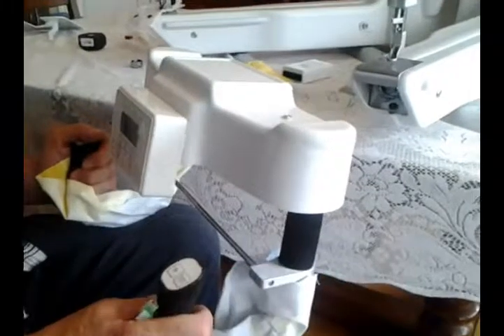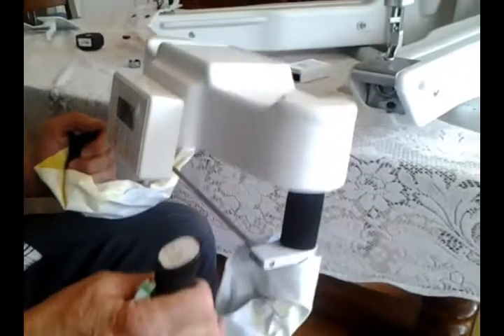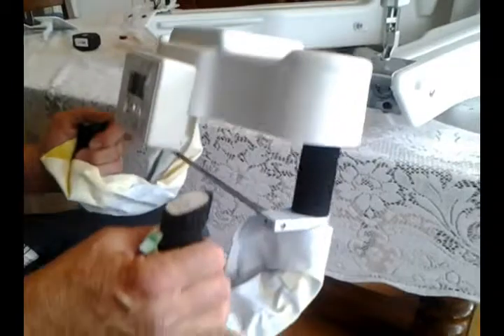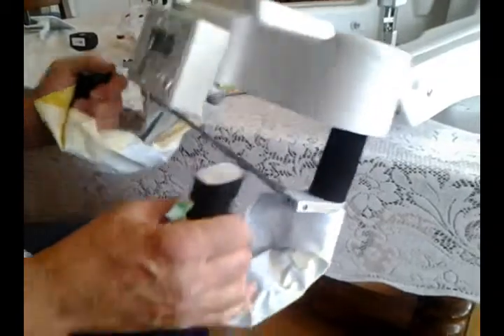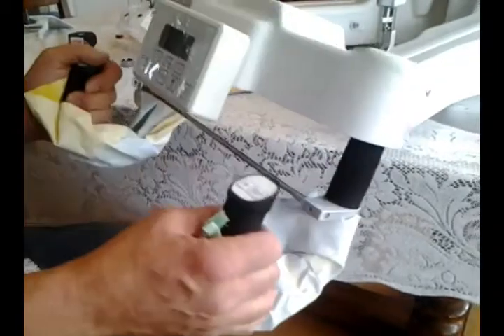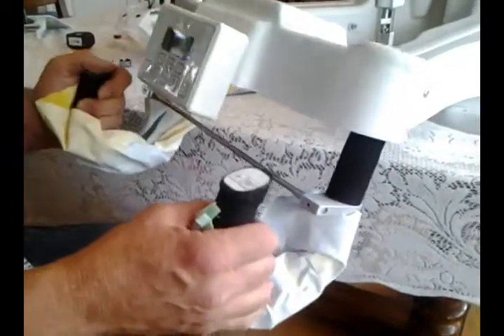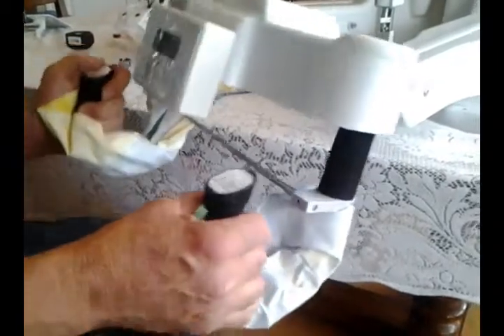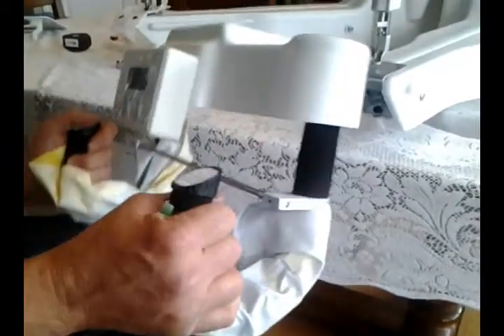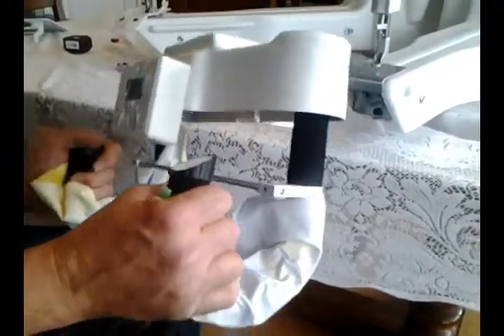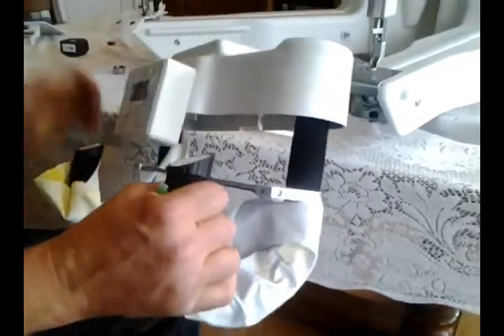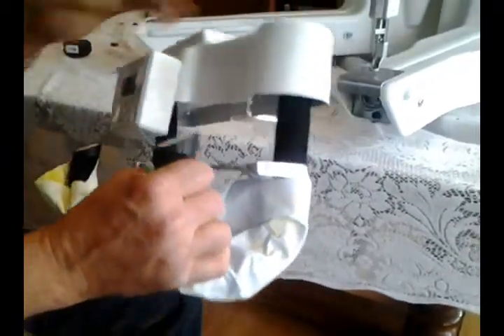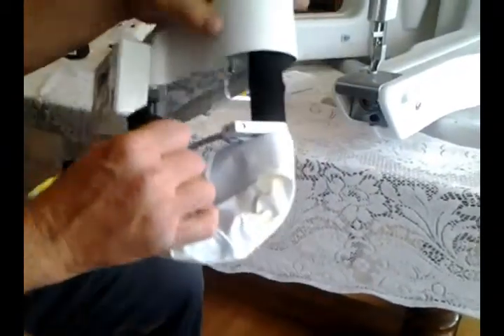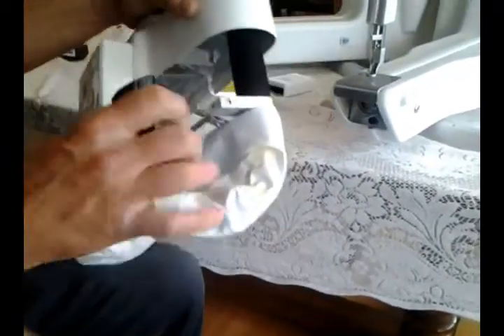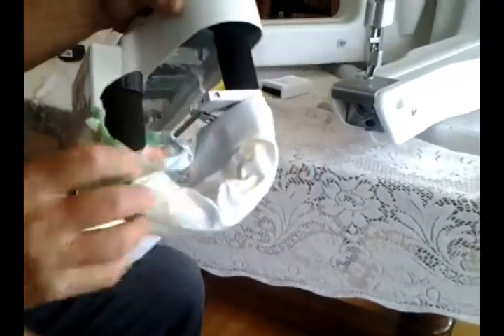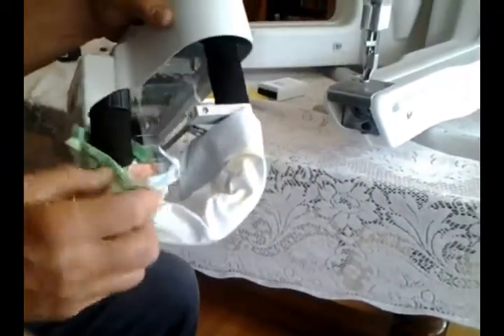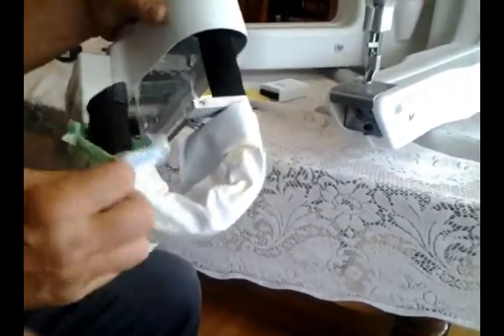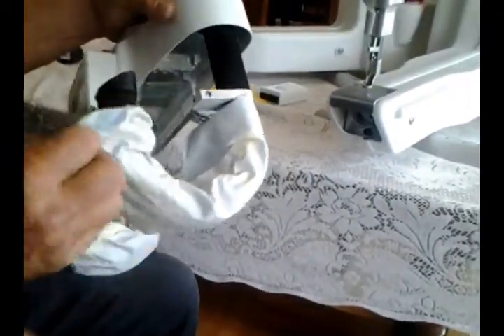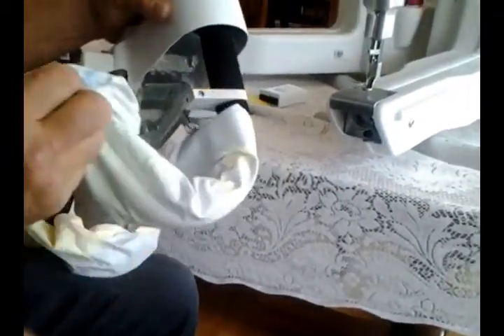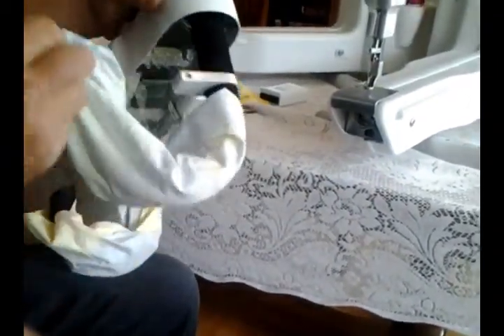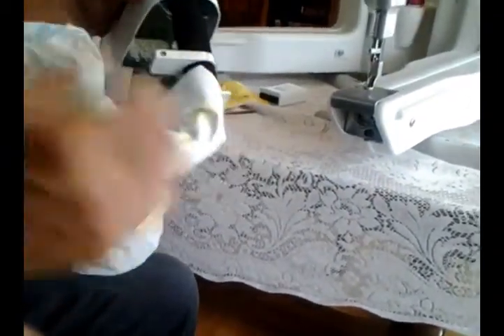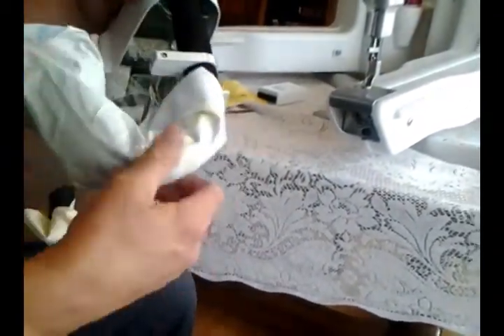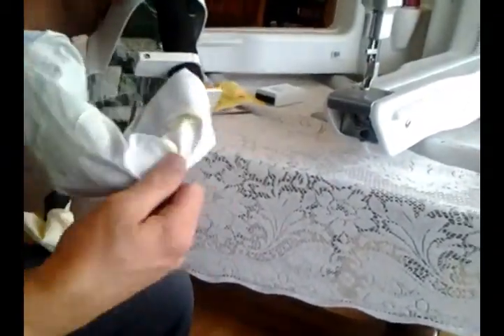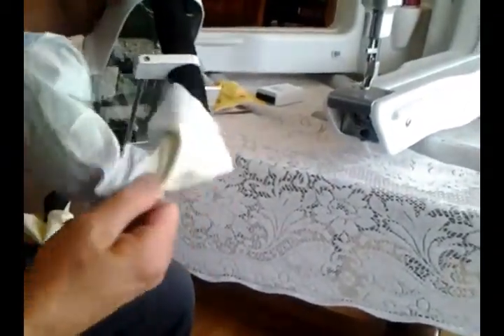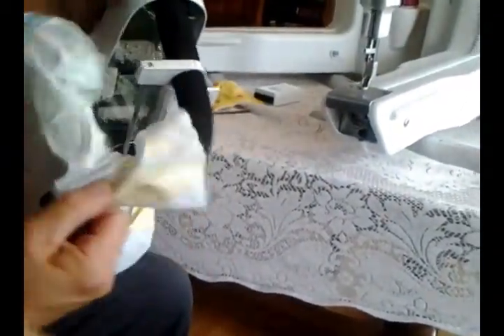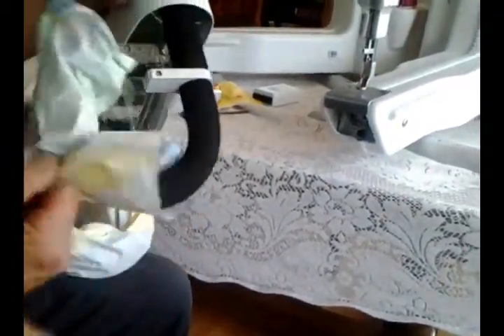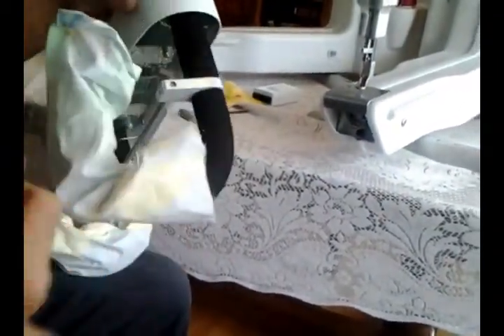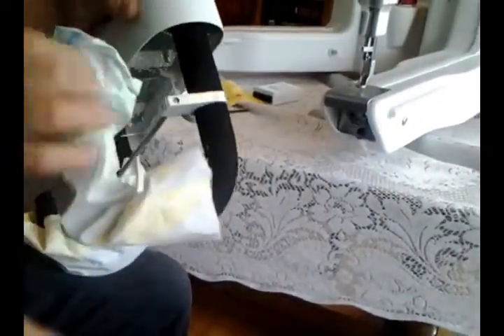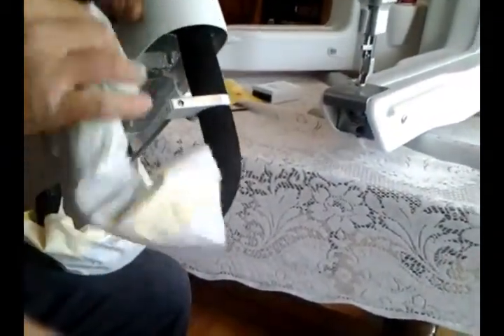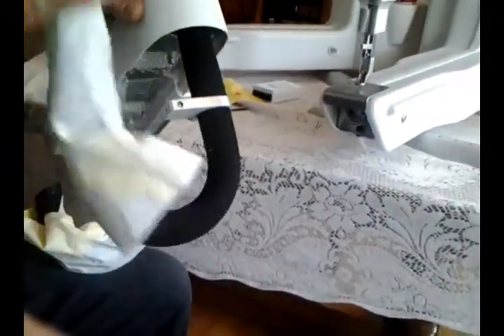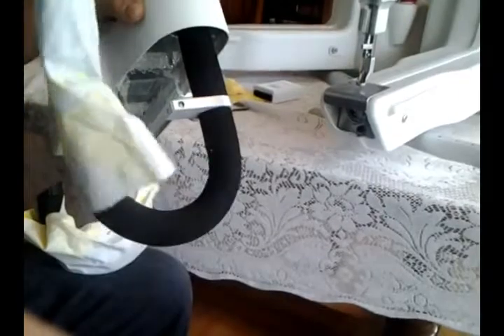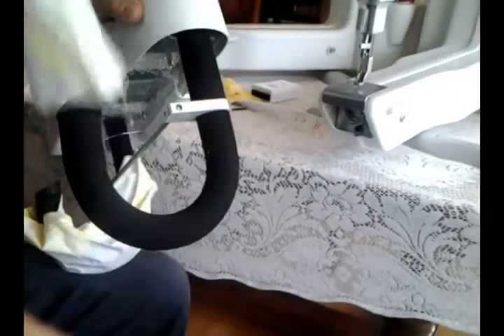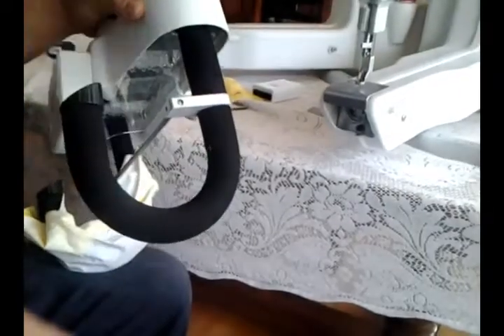These are the handlebars. They're shipped to you with these protectors, so just remove them.